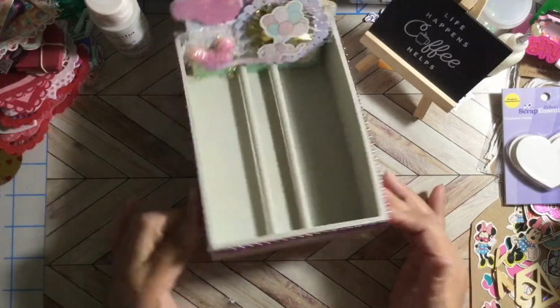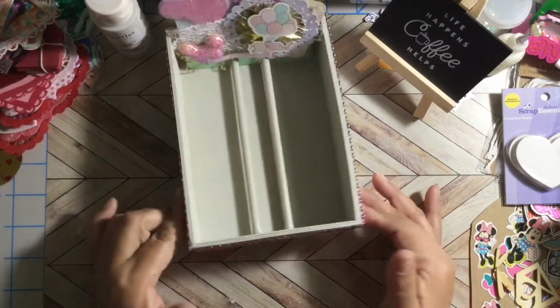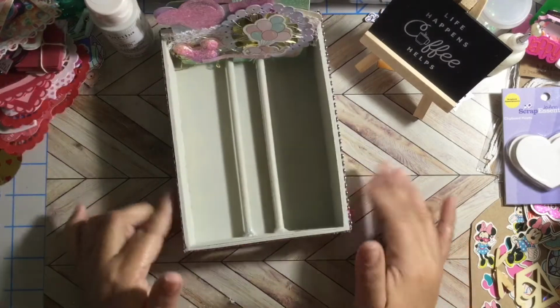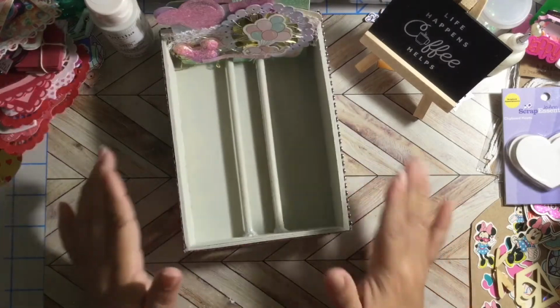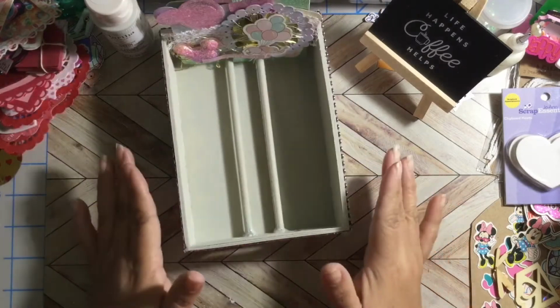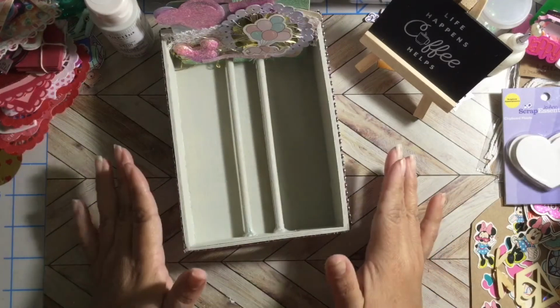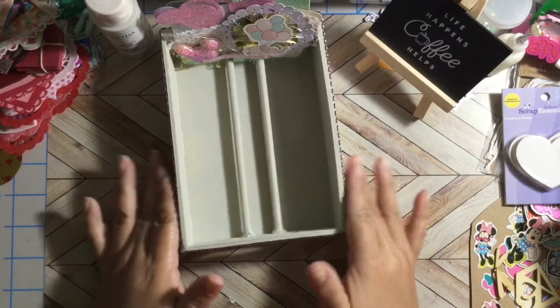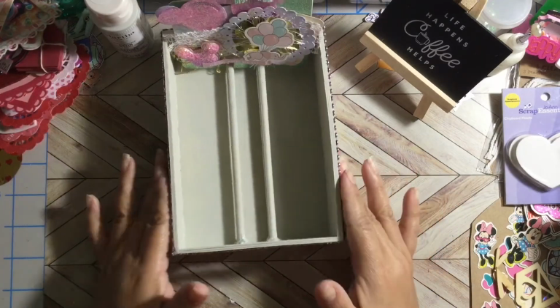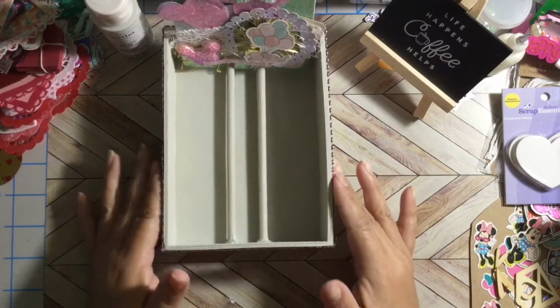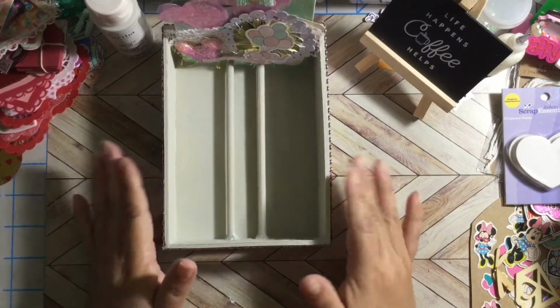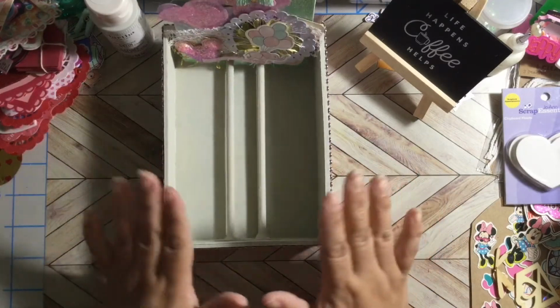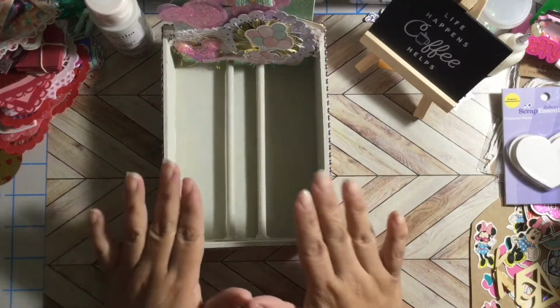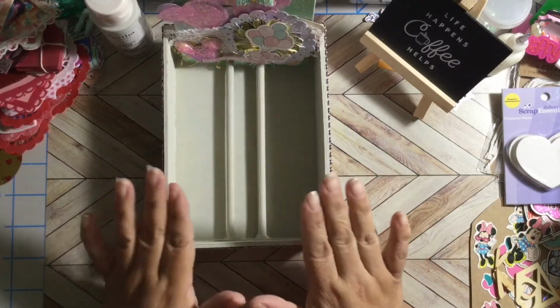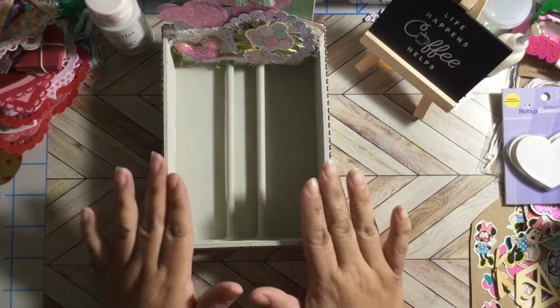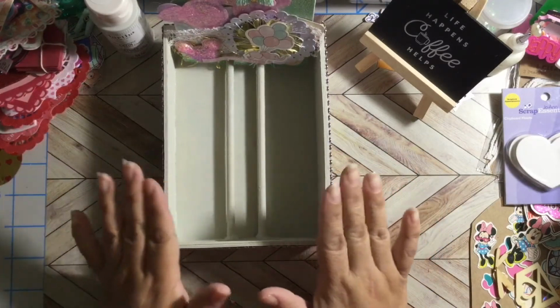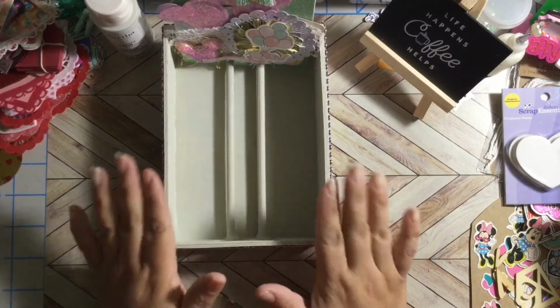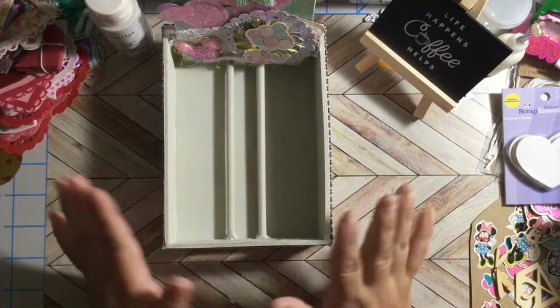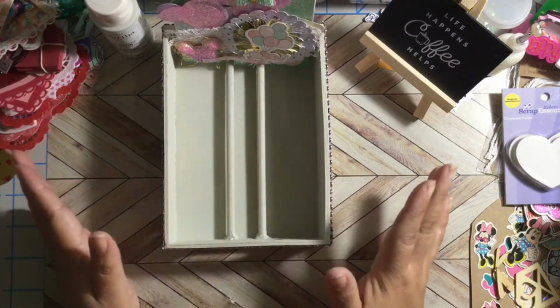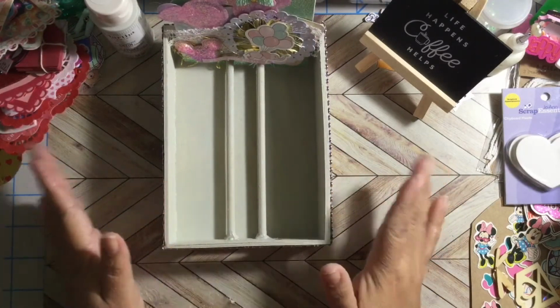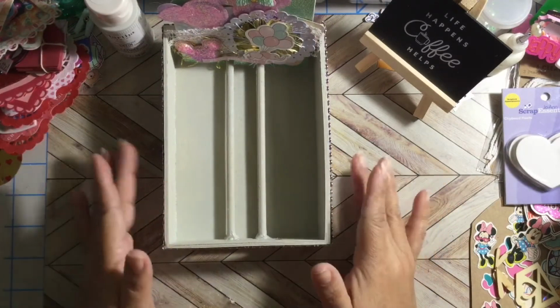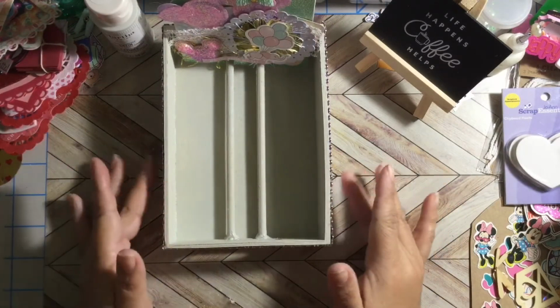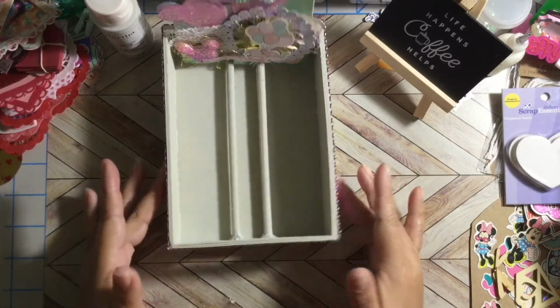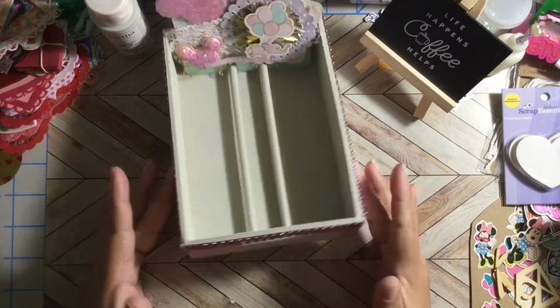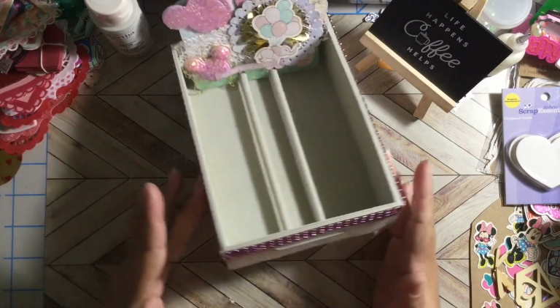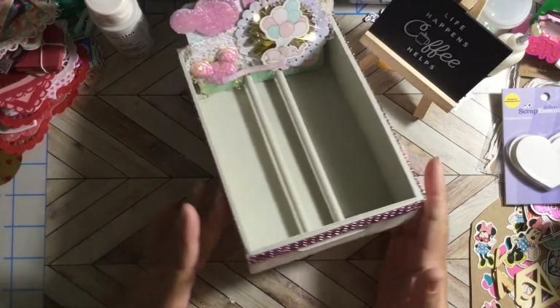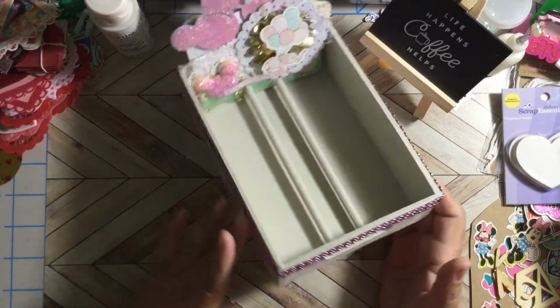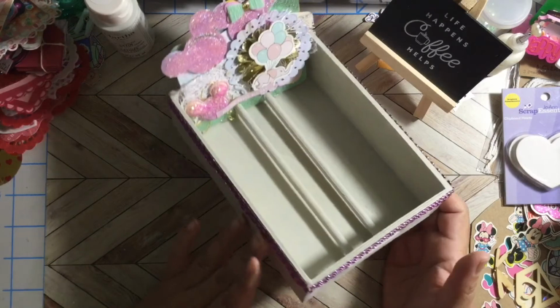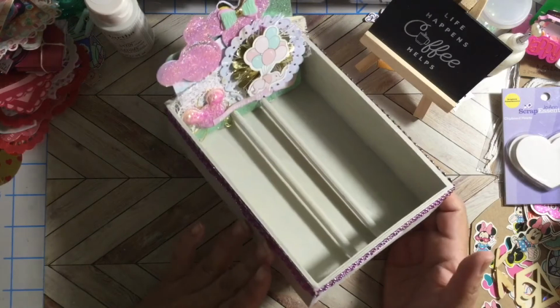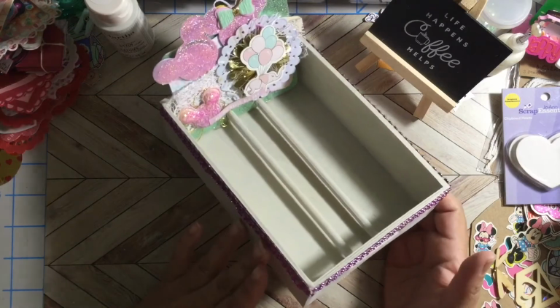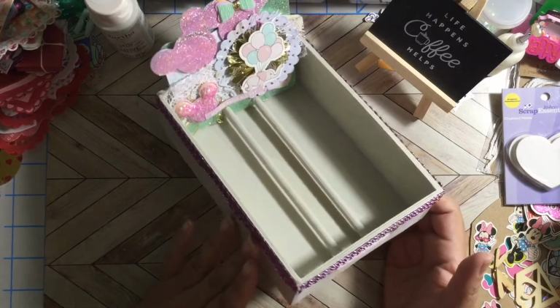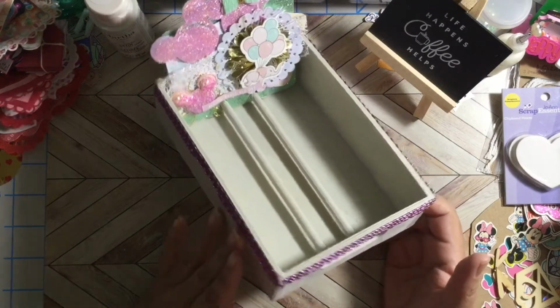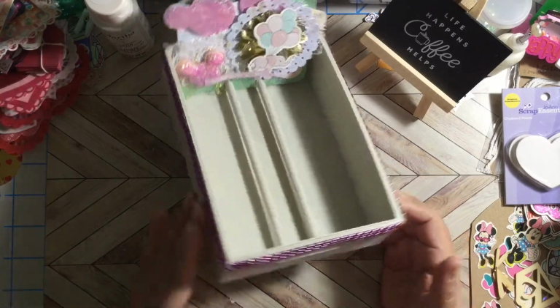I wanted to do one of these trays a long time ago, and I think I'm going to create two more because I have a lot of memory deck cards.